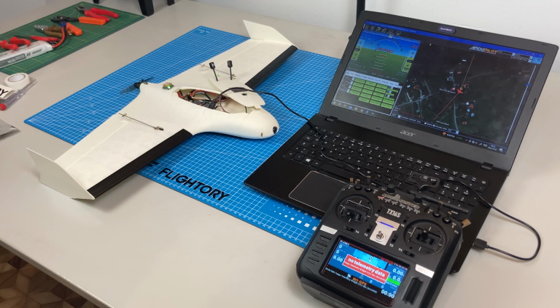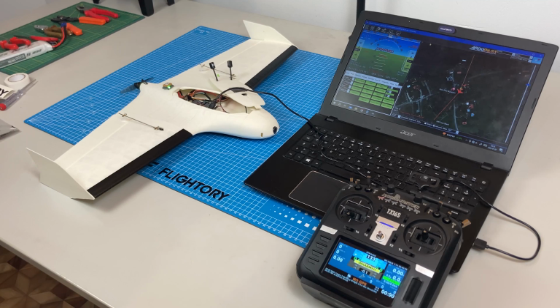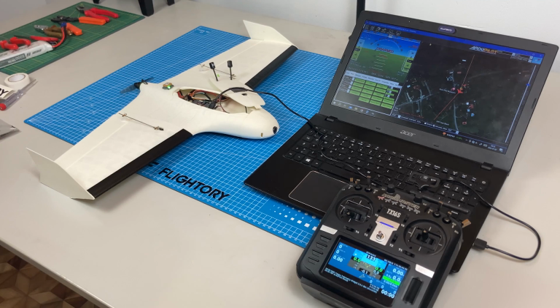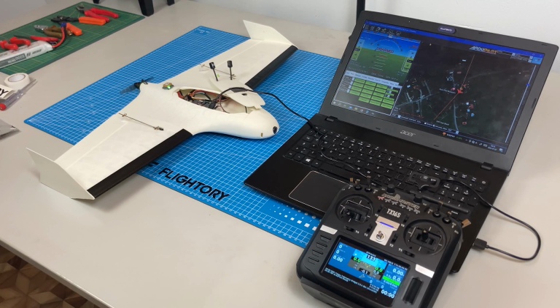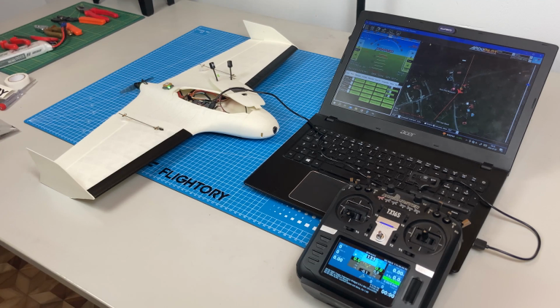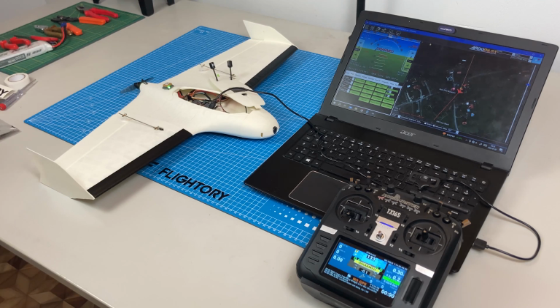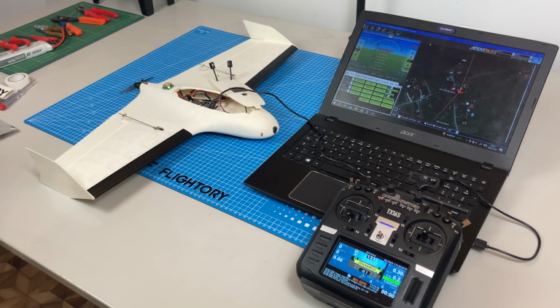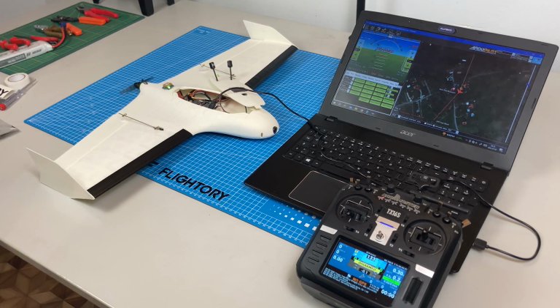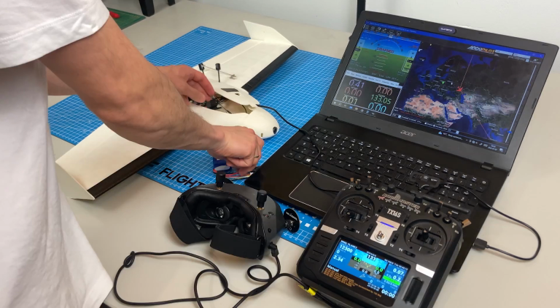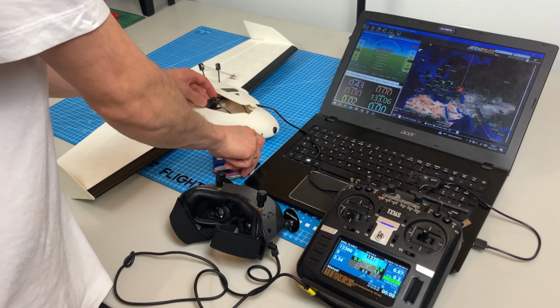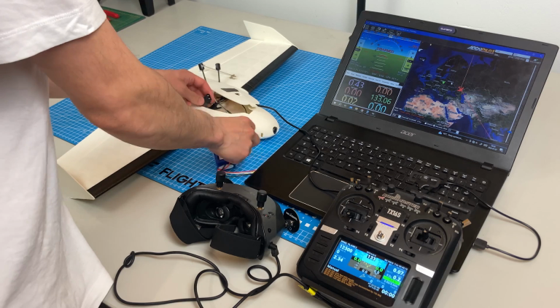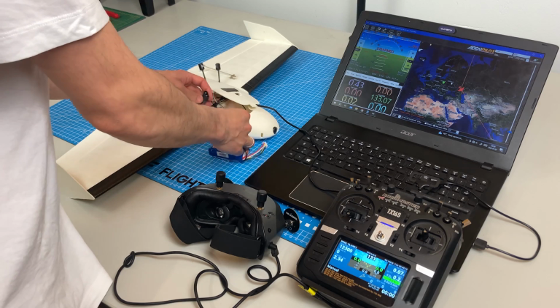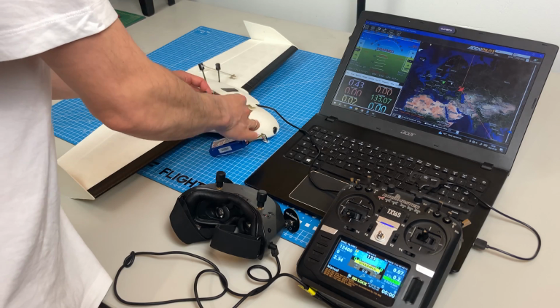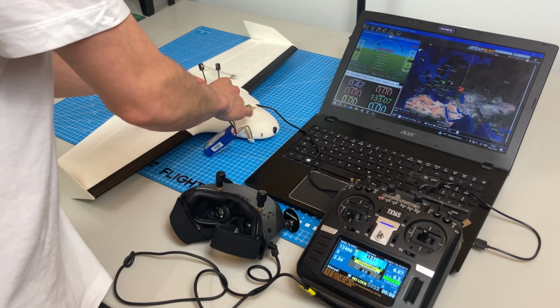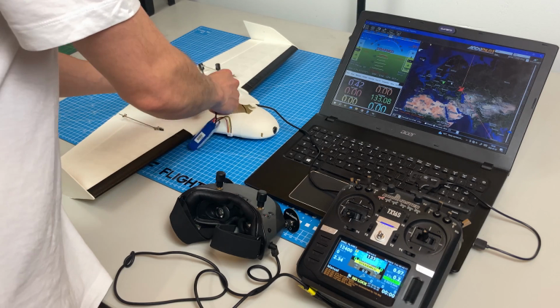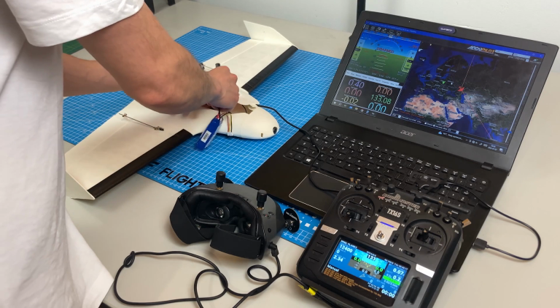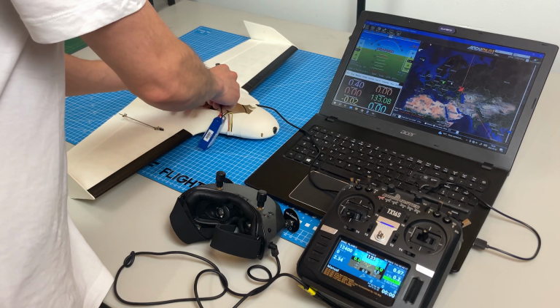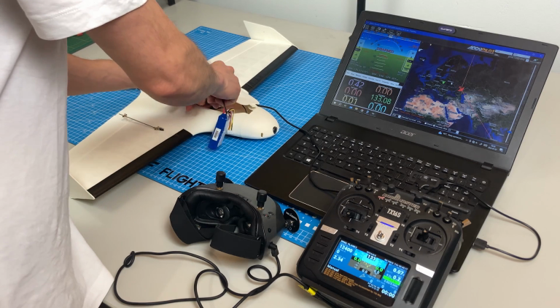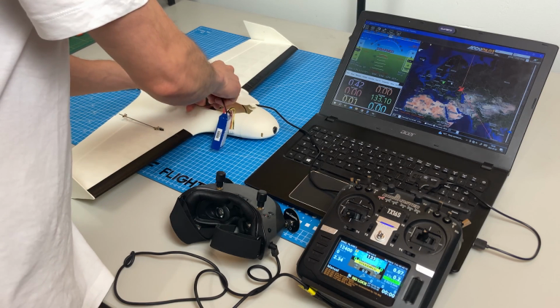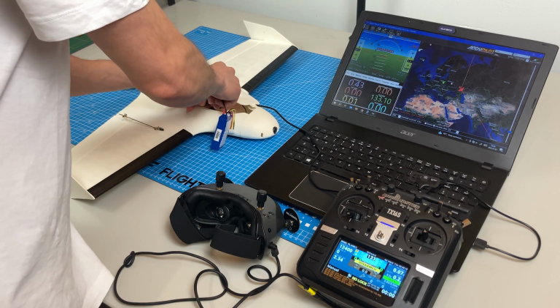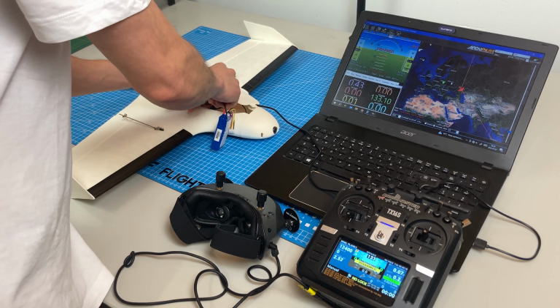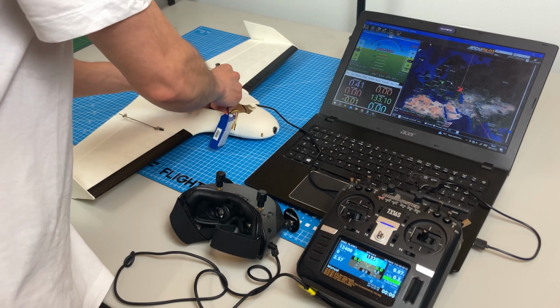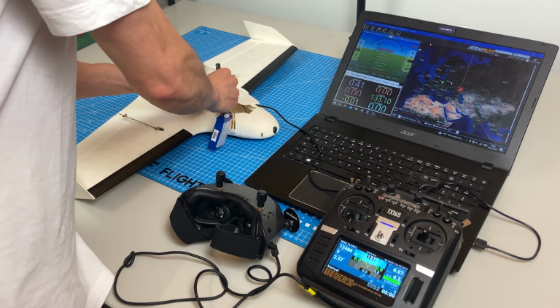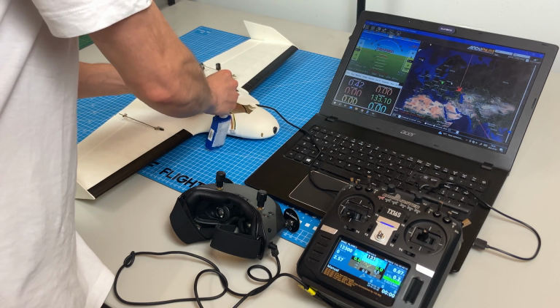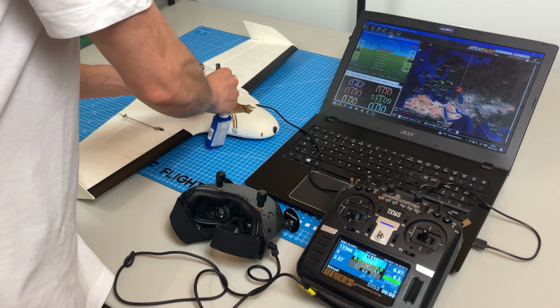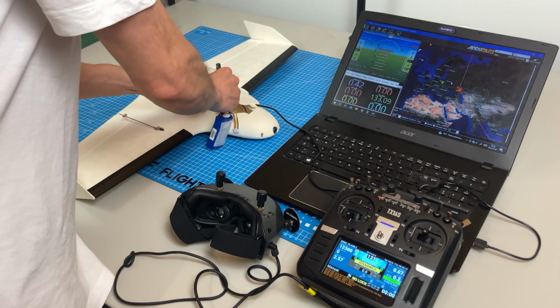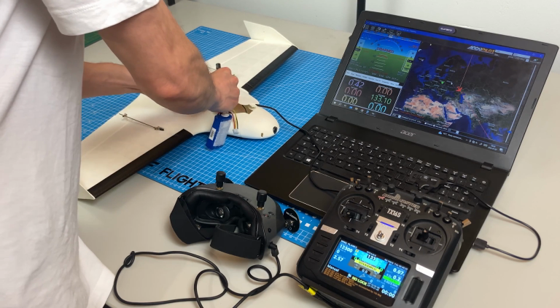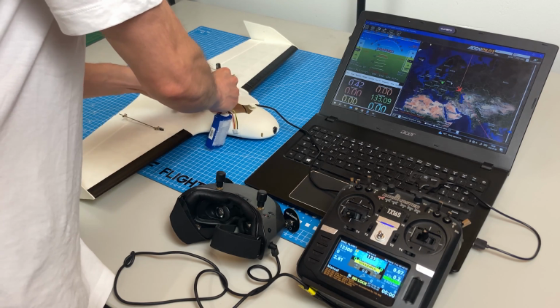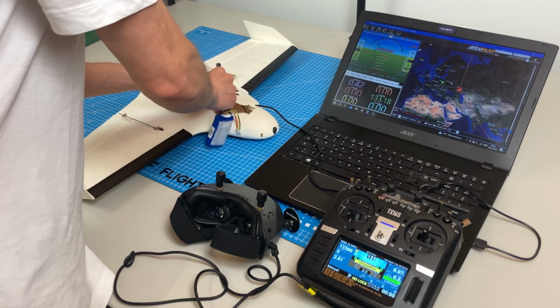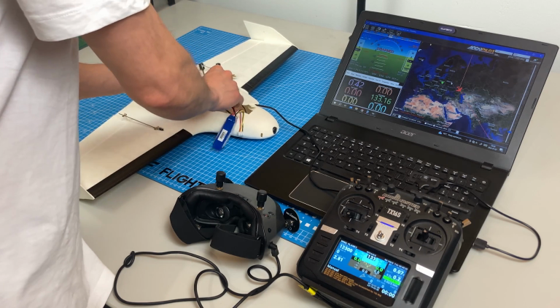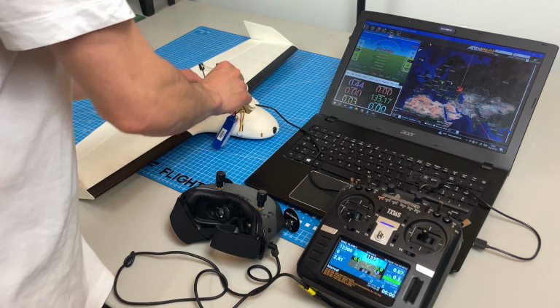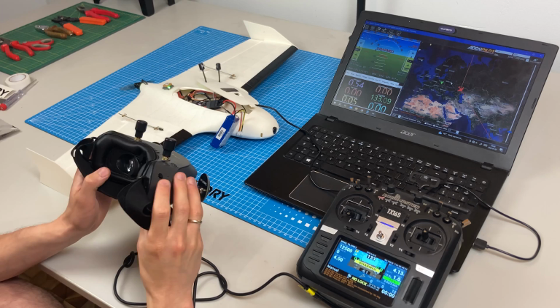Now it's time for the plane's configuration. I use and recommend ArduPilot software and Mission Planner as the ground station.